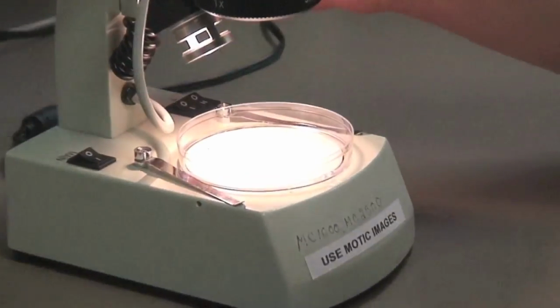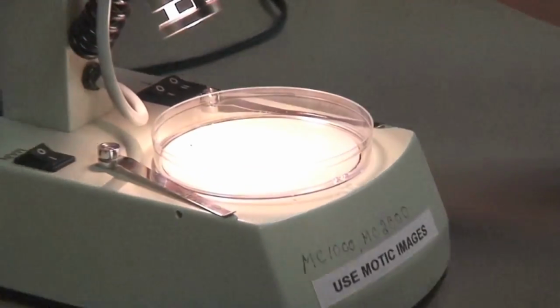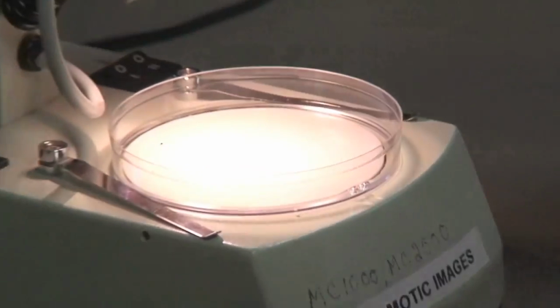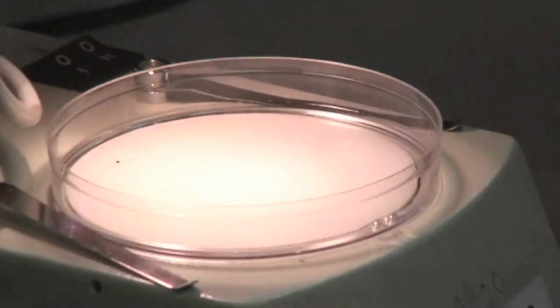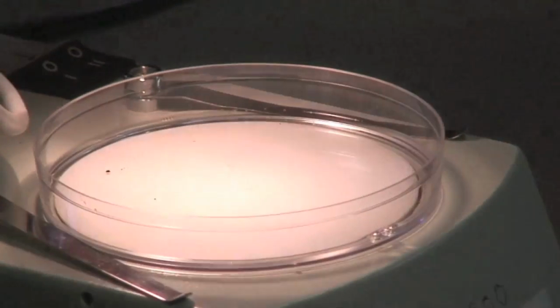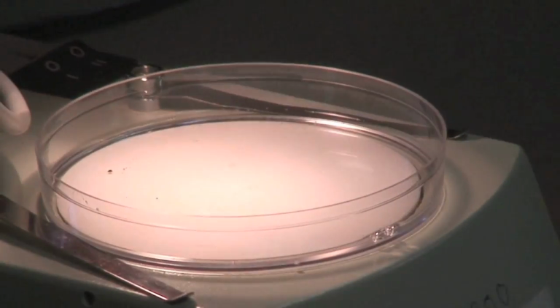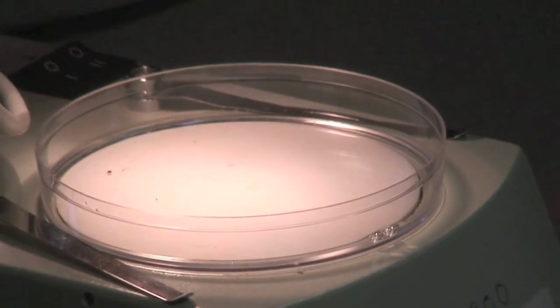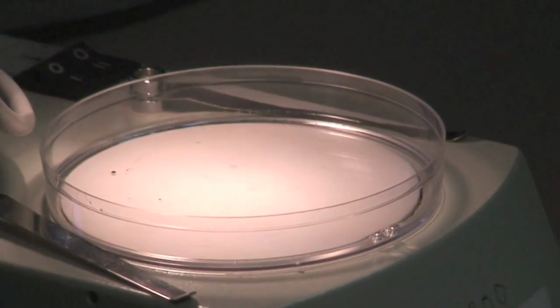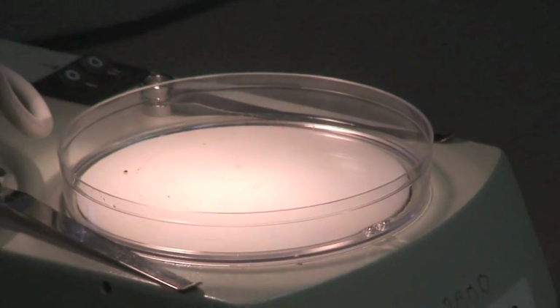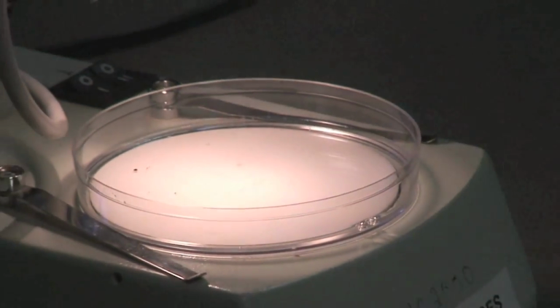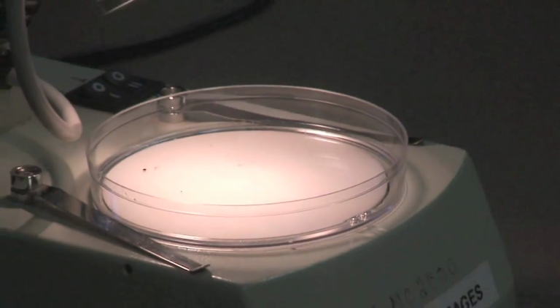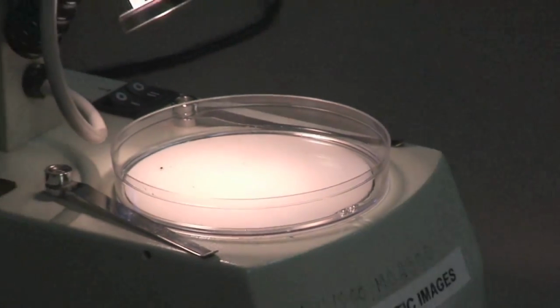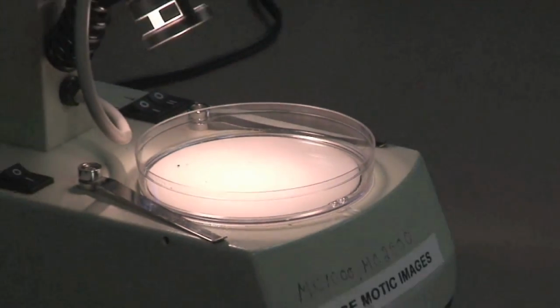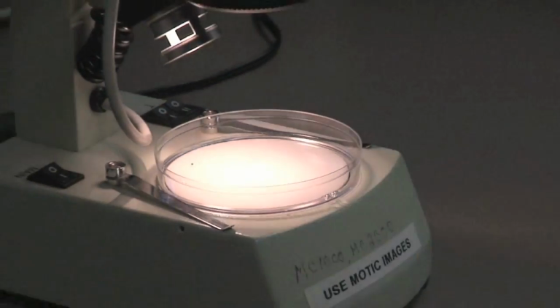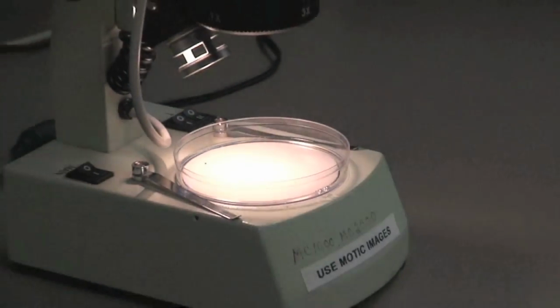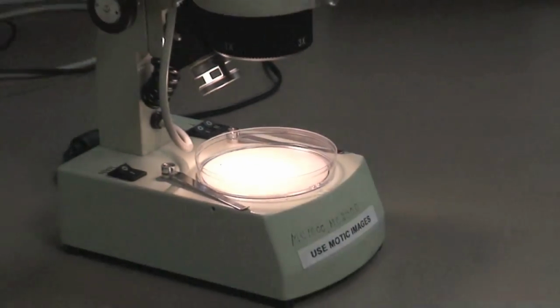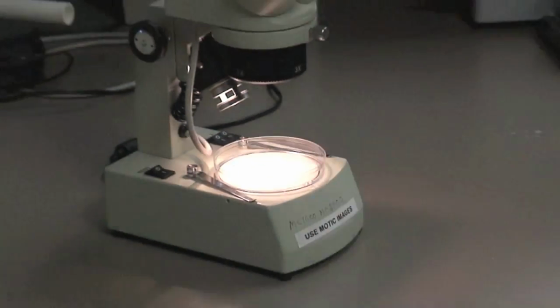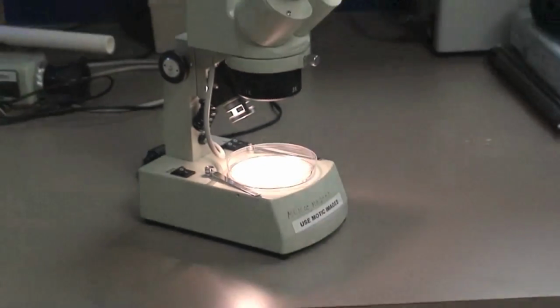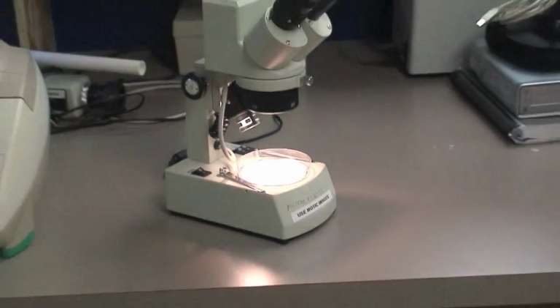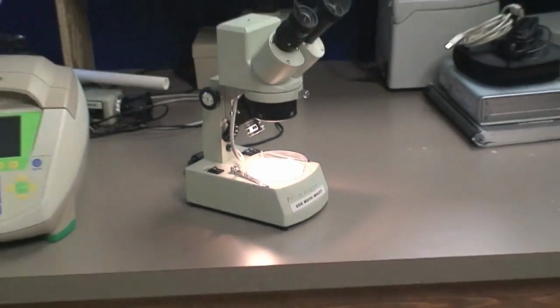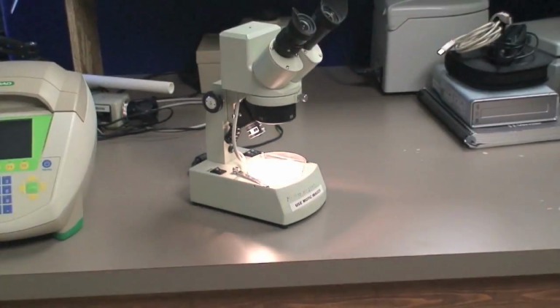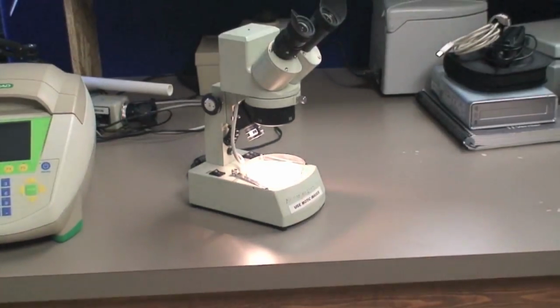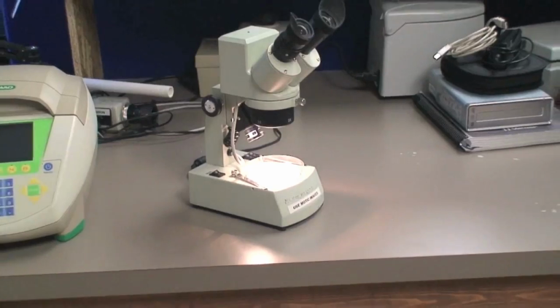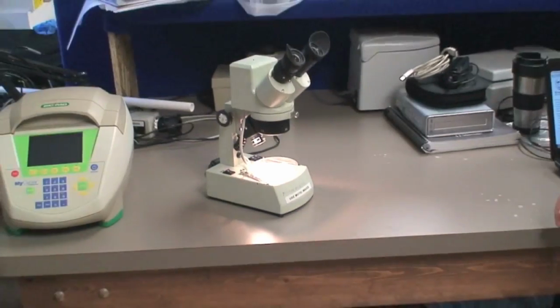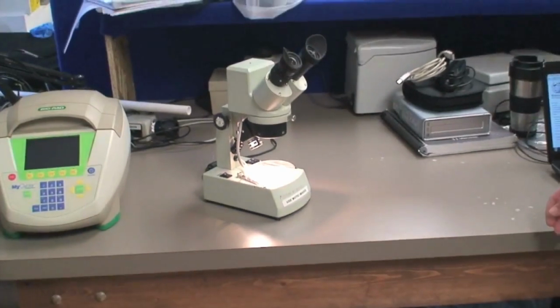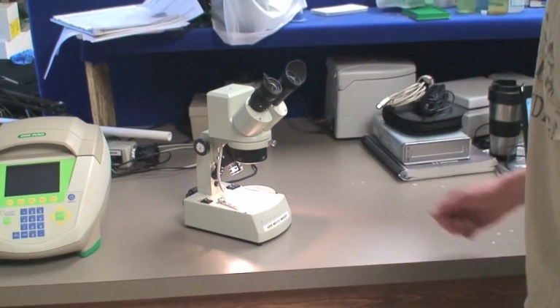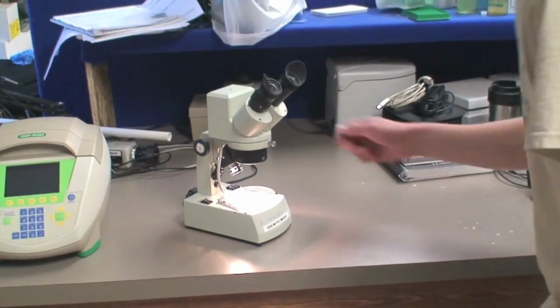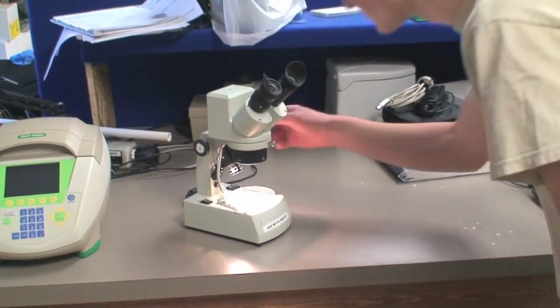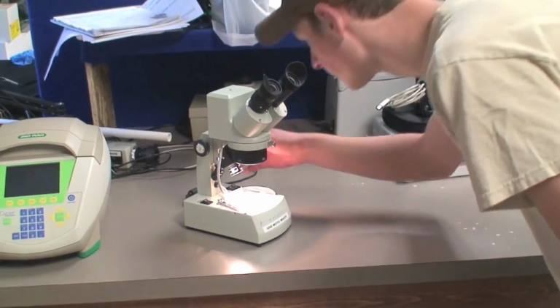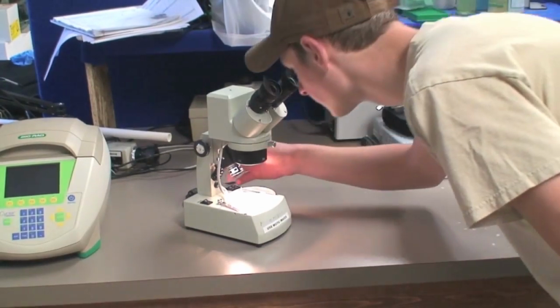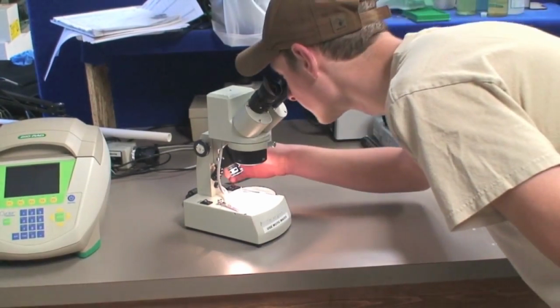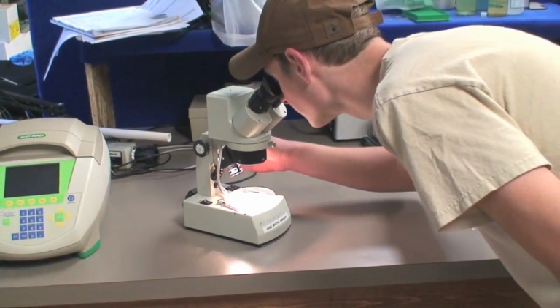After three days, remove the soil insects from the jar of ethyl alcohol and examine them underneath the microscope.